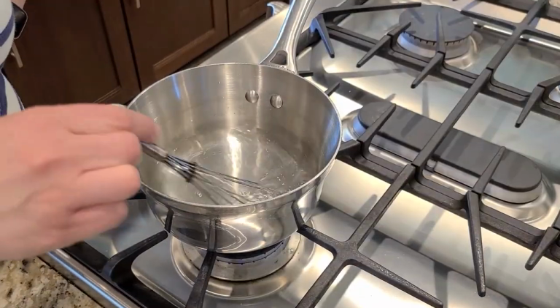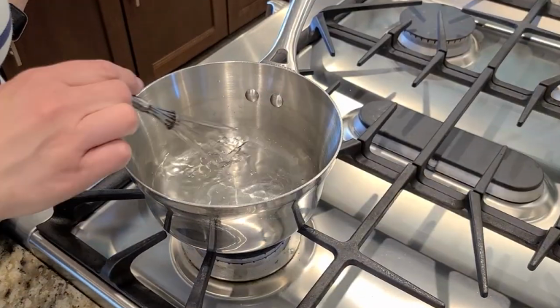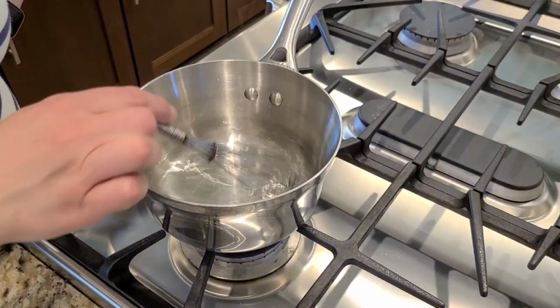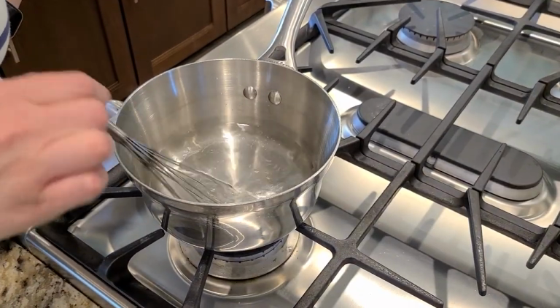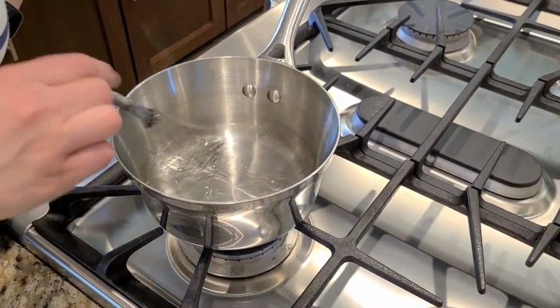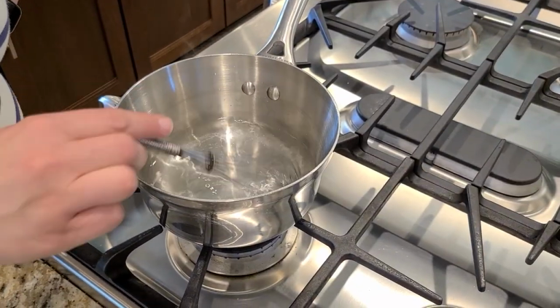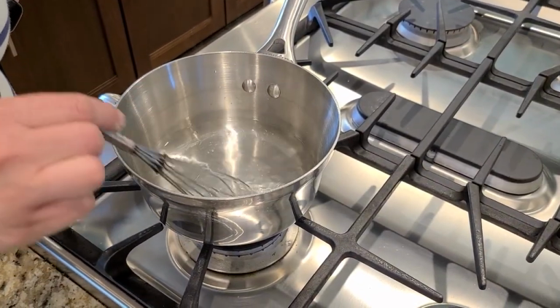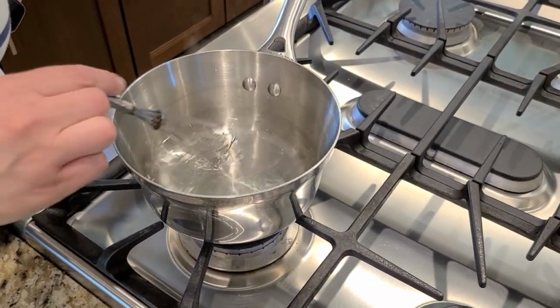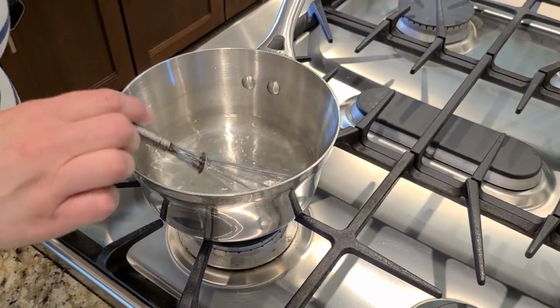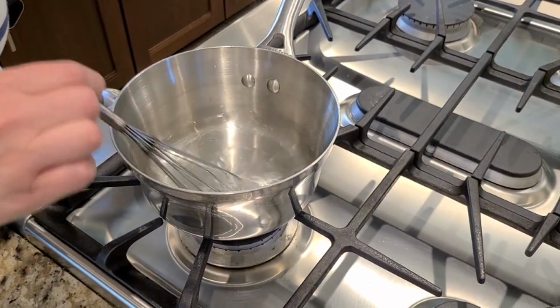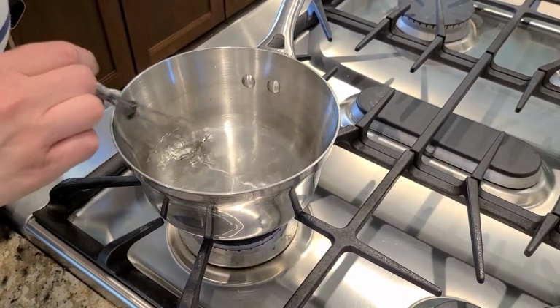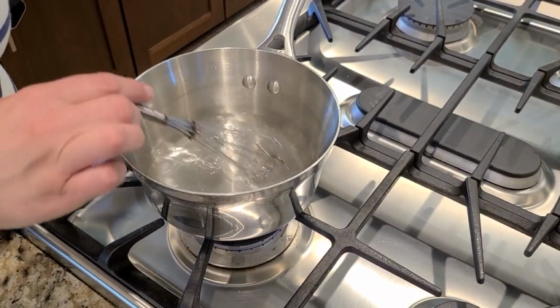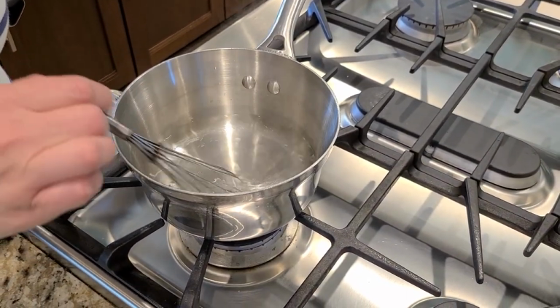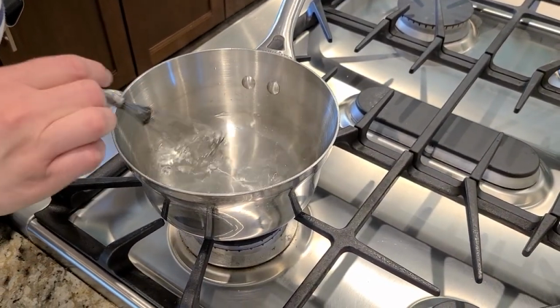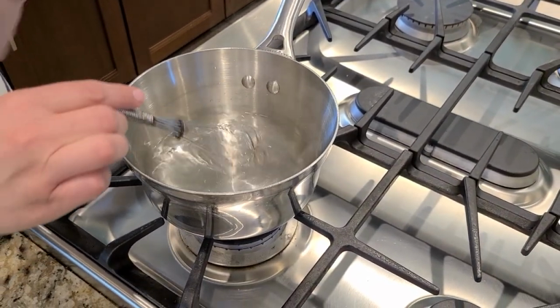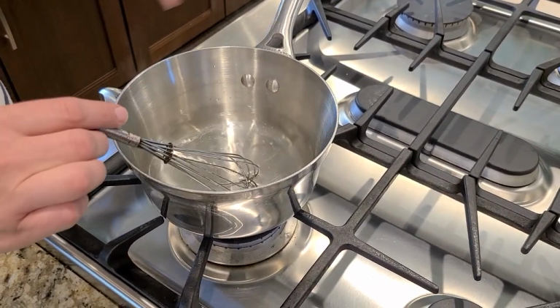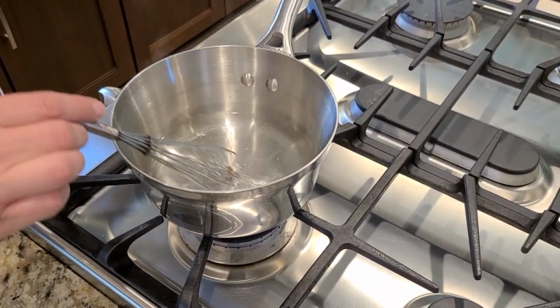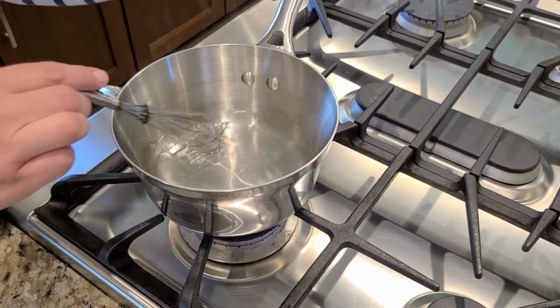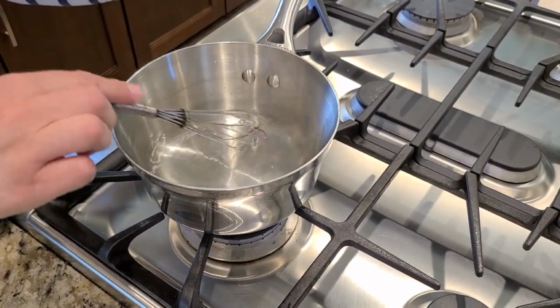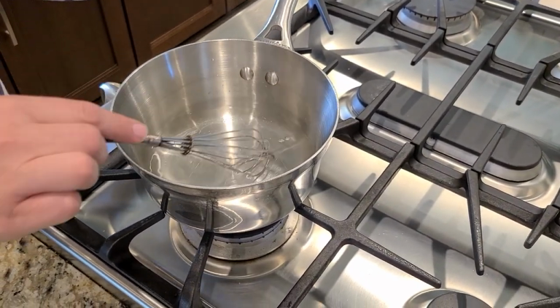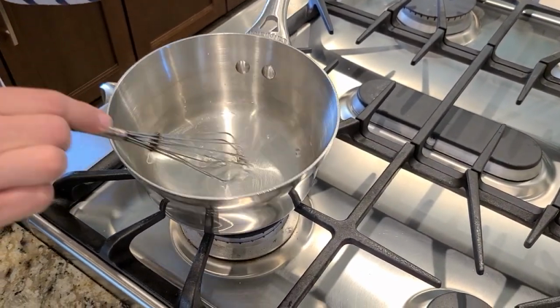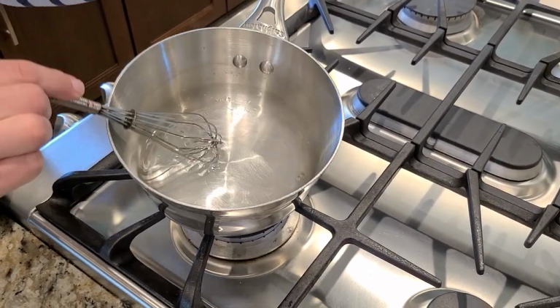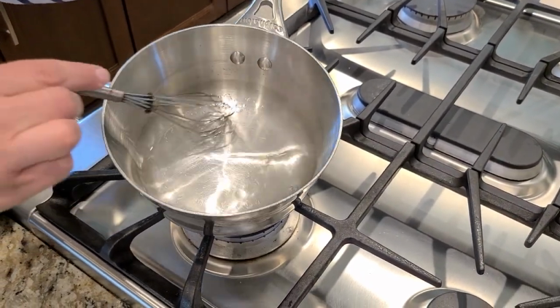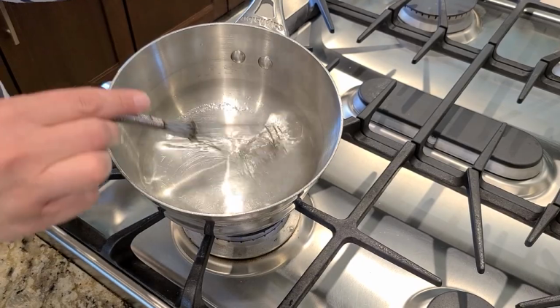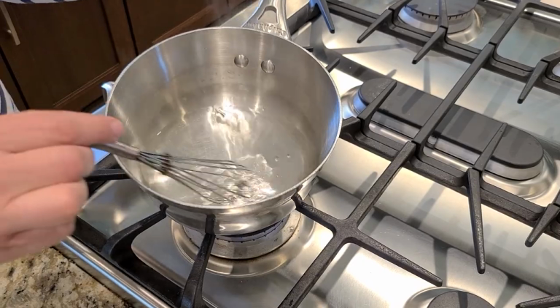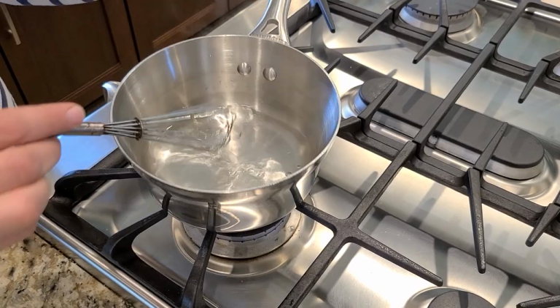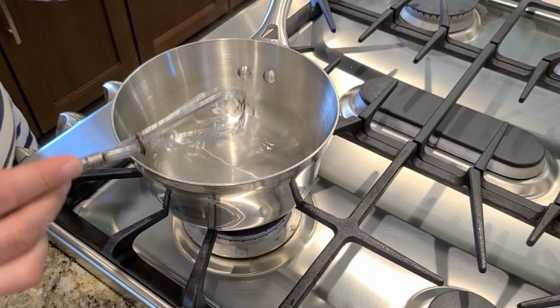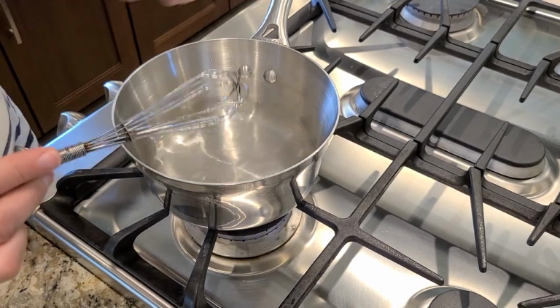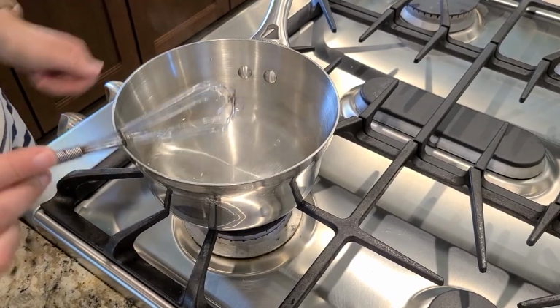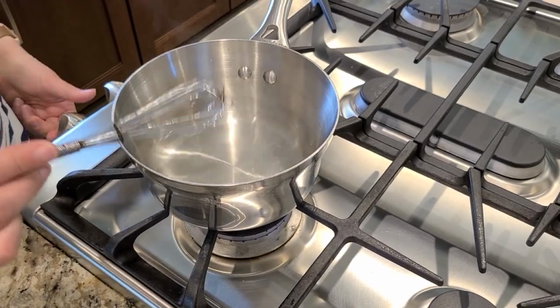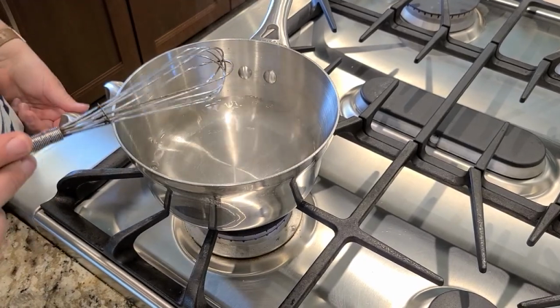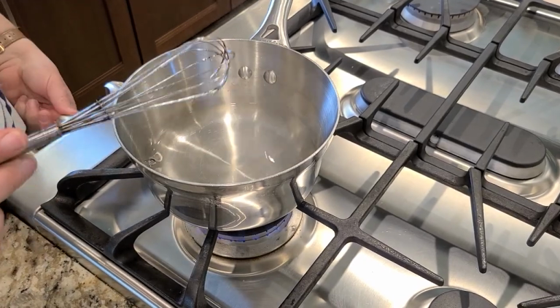The syrup of just water and sugar is done — the sugar has all dissolved. I'm just going to let it cool now.